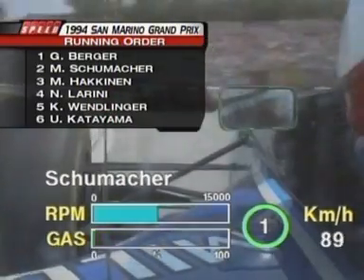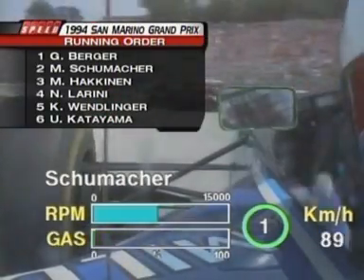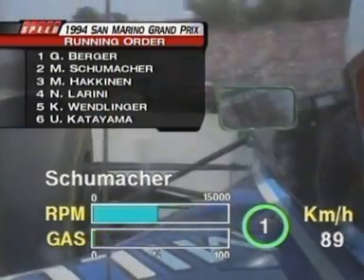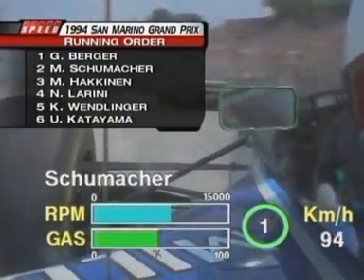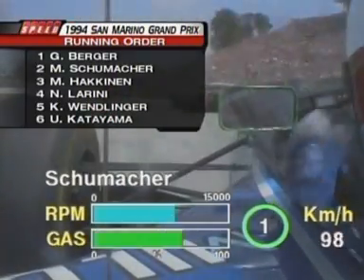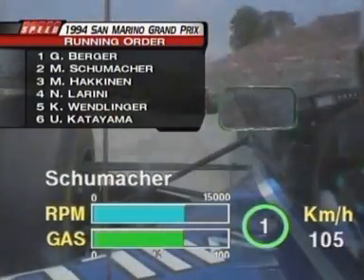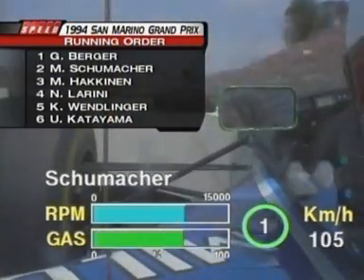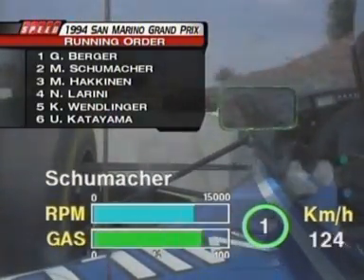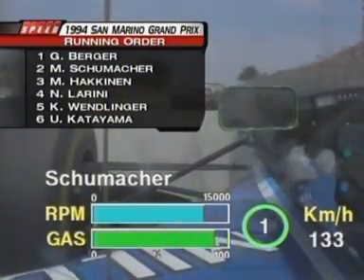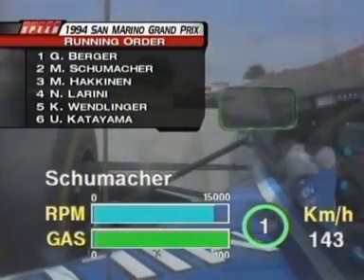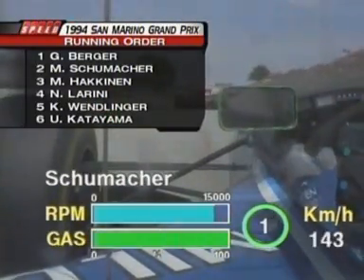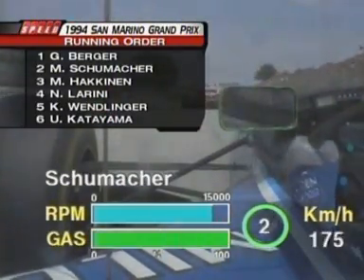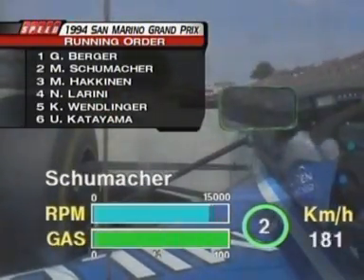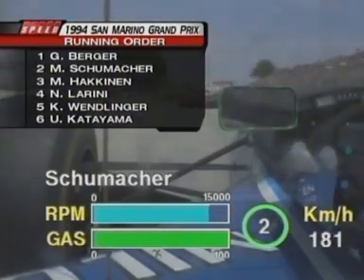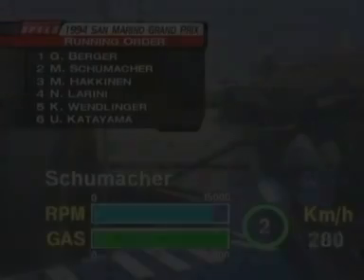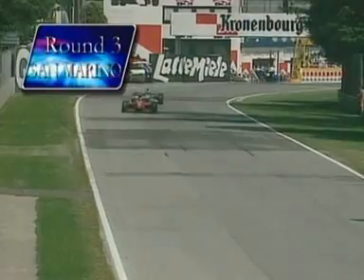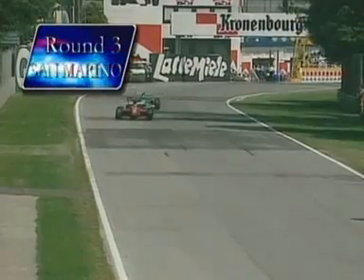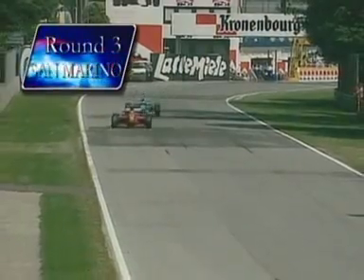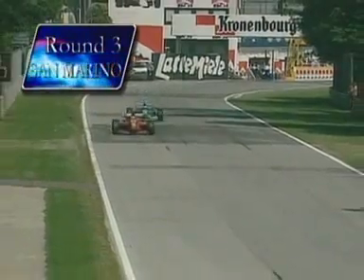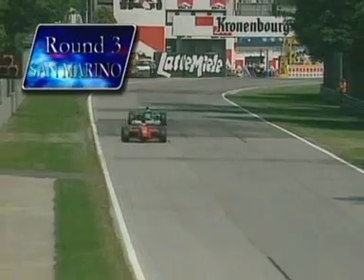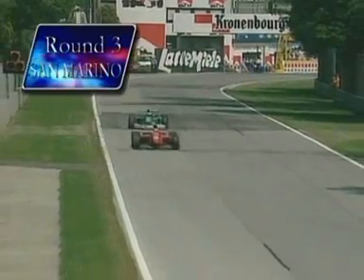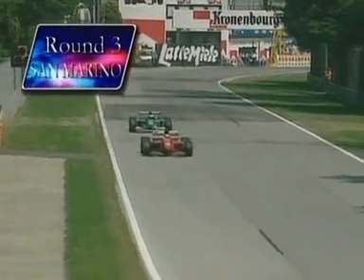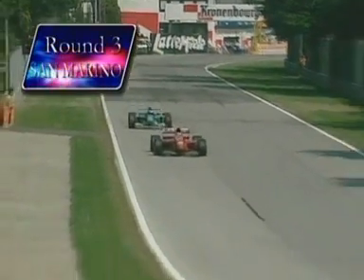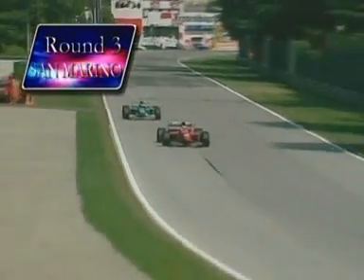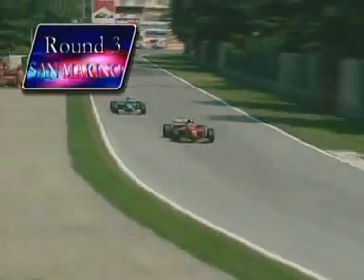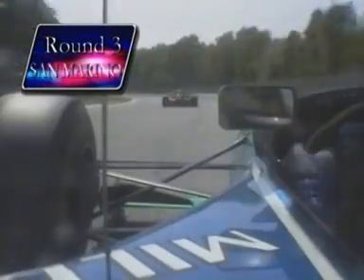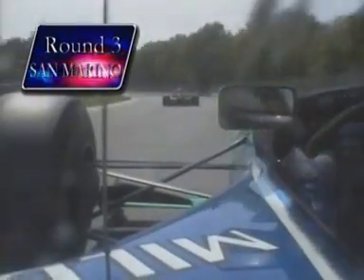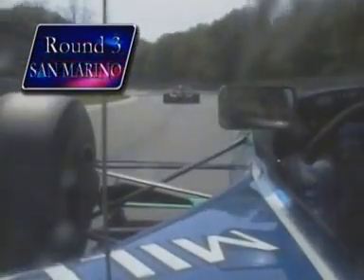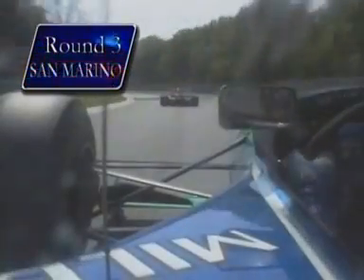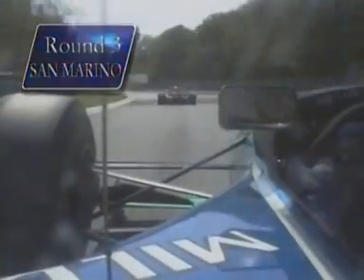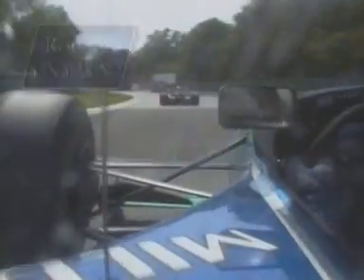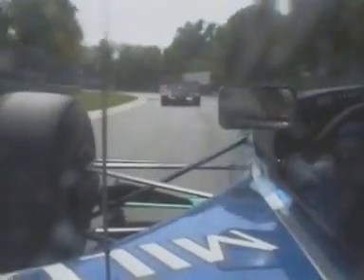To Imola. Gerhard Berger and Michael Schumacher head for the Tamburello Corner. Steve?